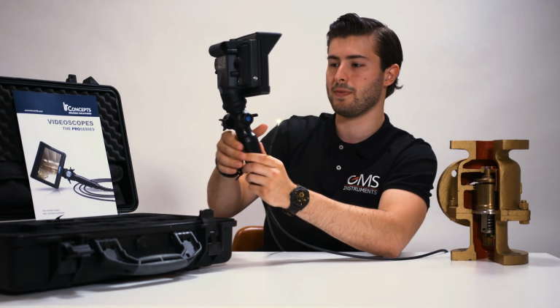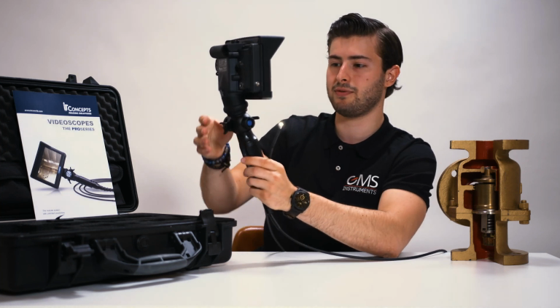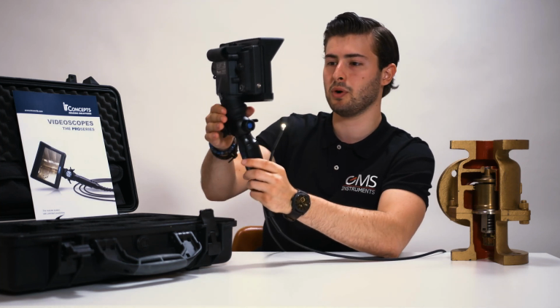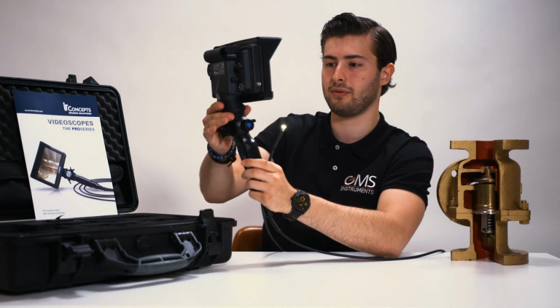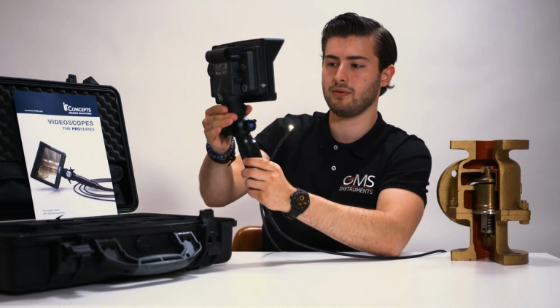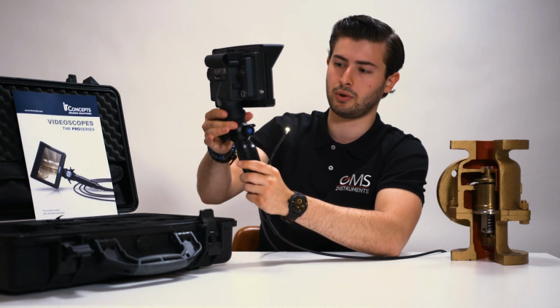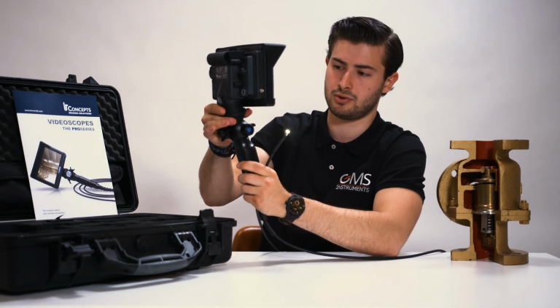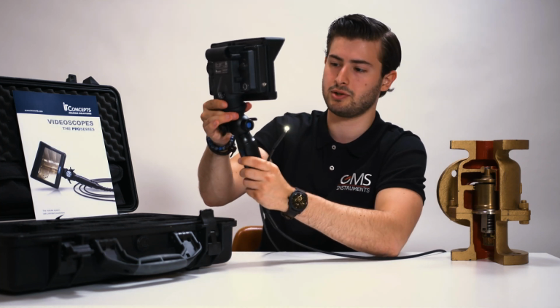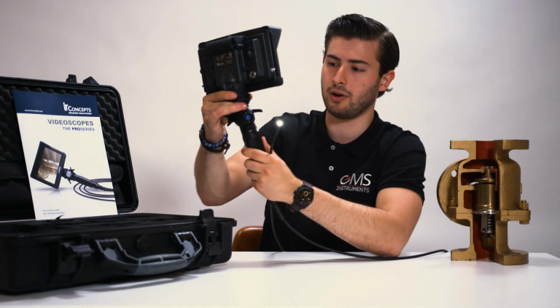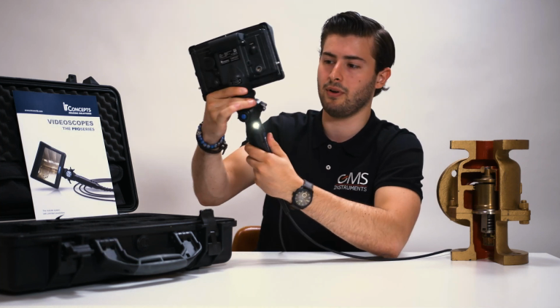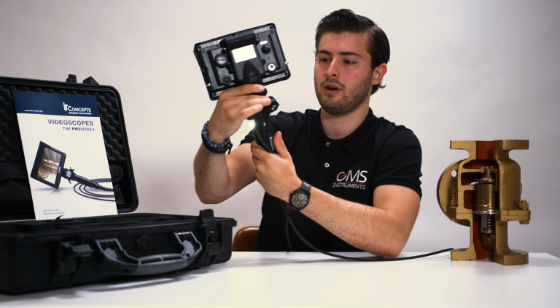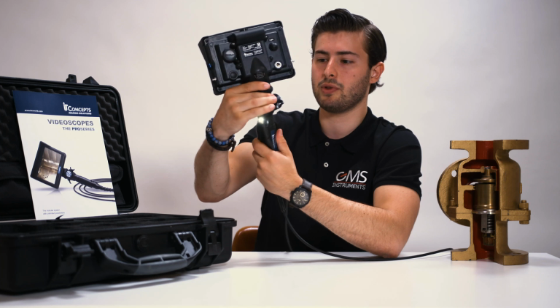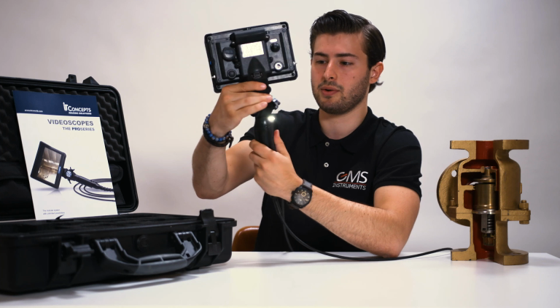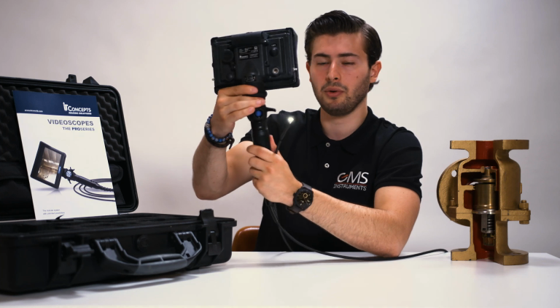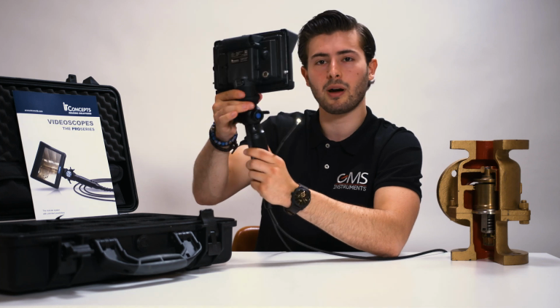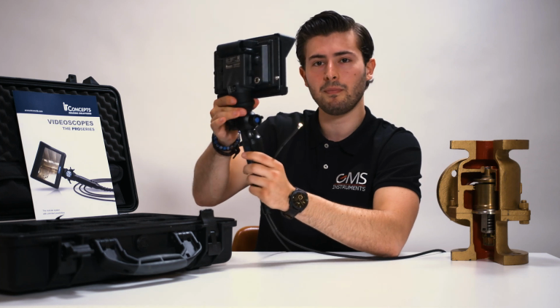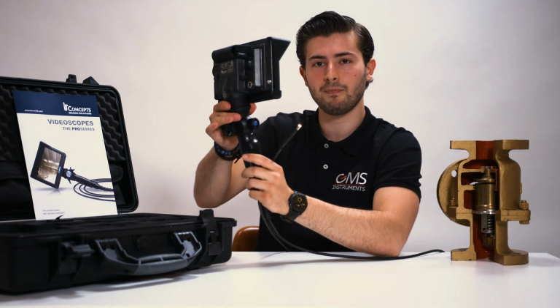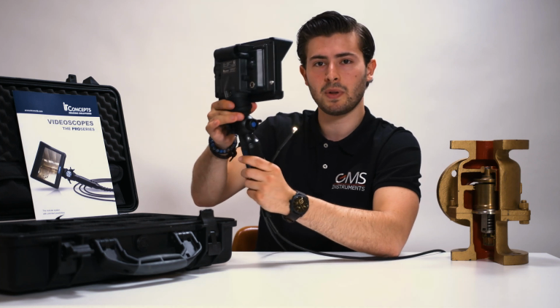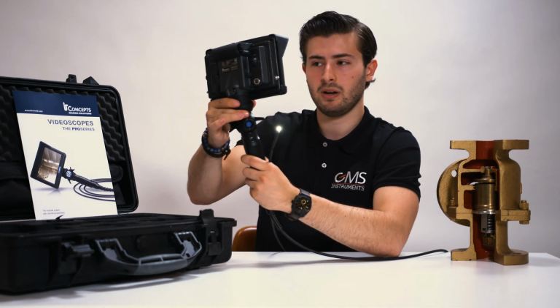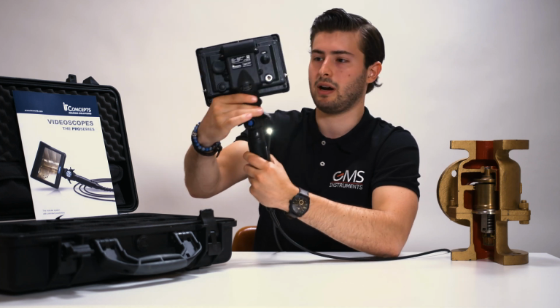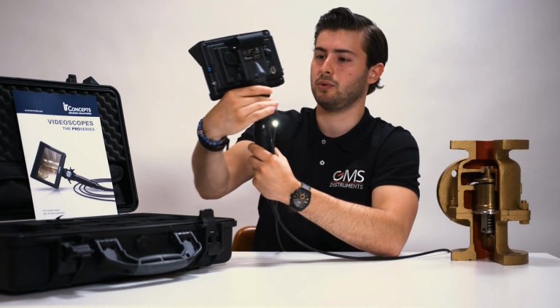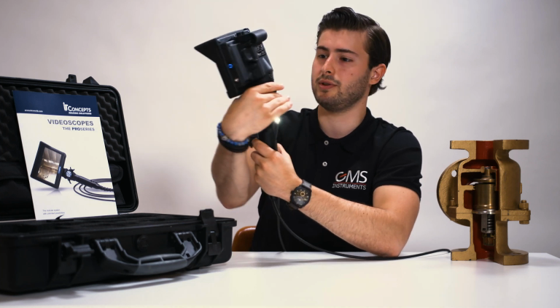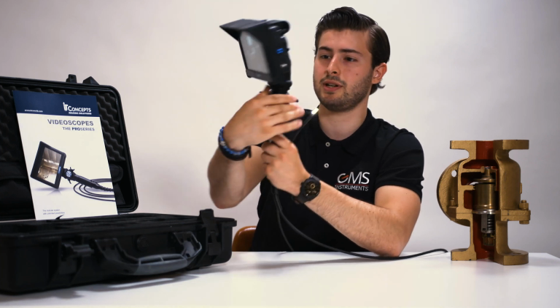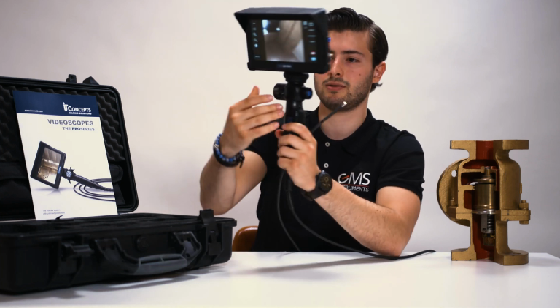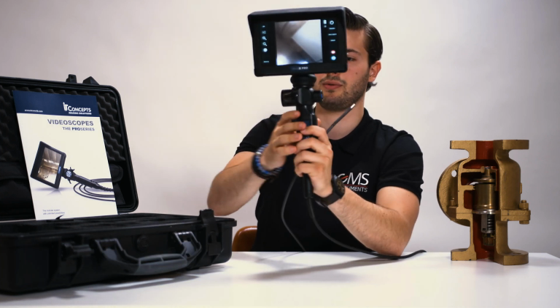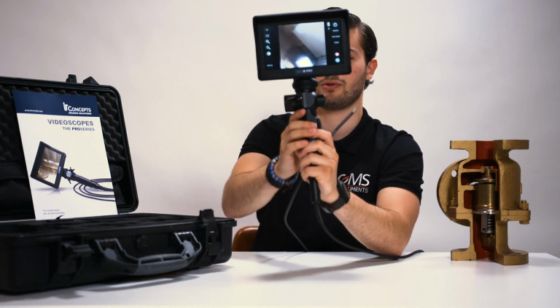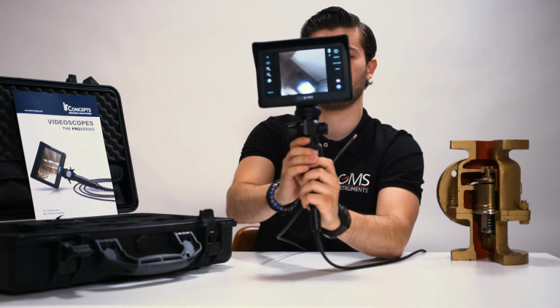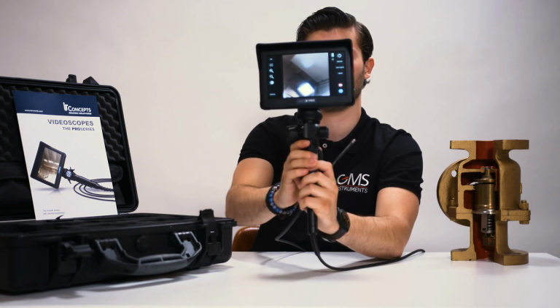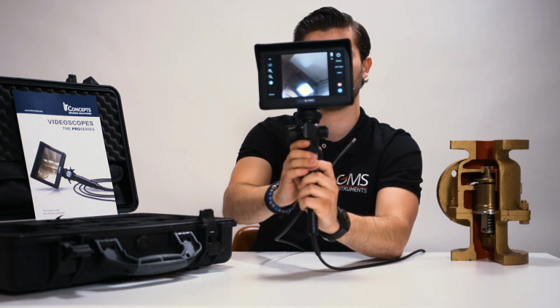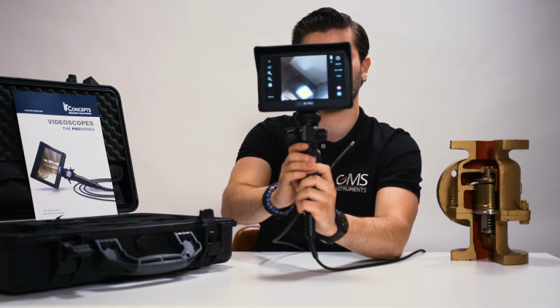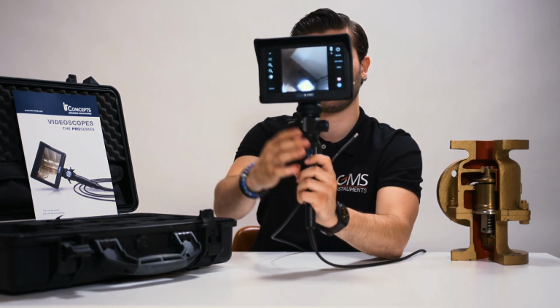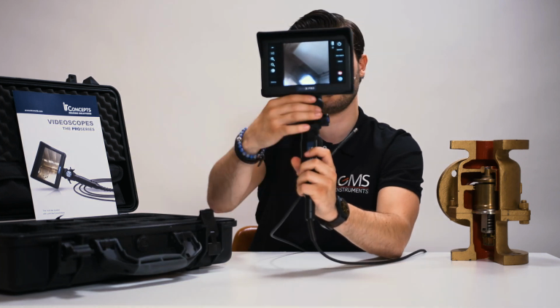If you want, you can switch around with how you hold the camera, how you hold the device. So if you want to show it to someone else, you can do it like this.